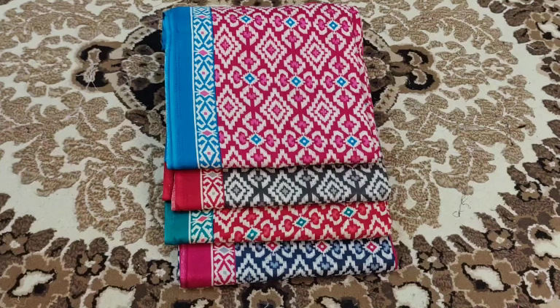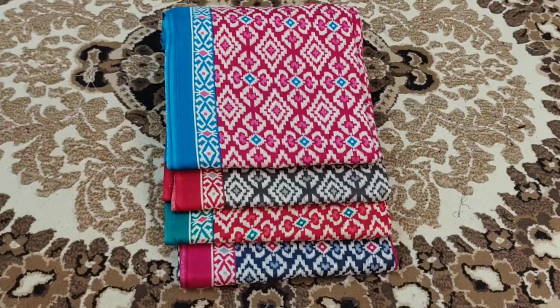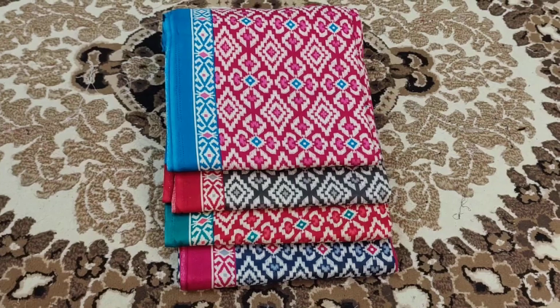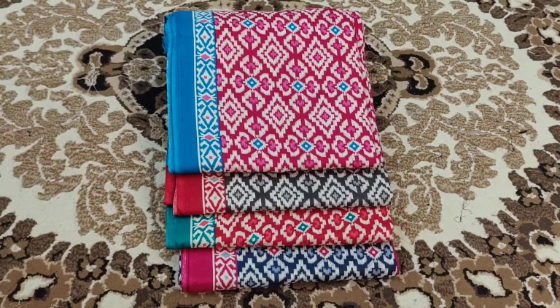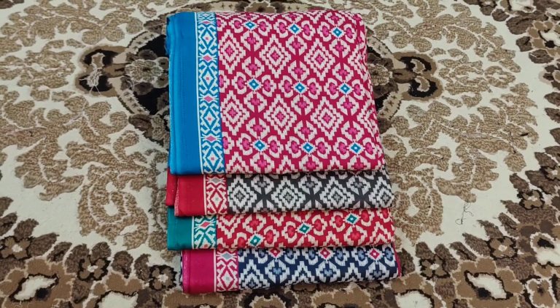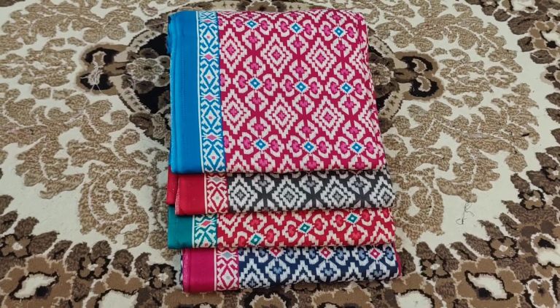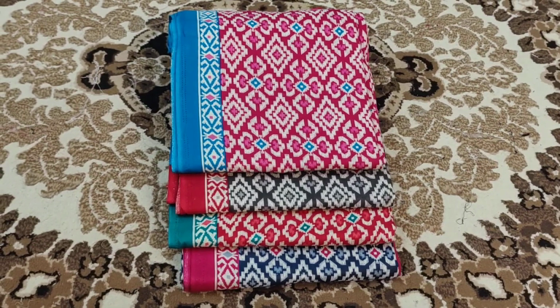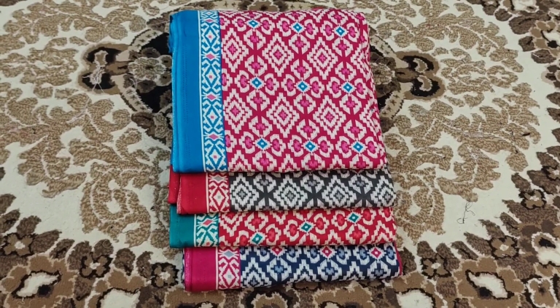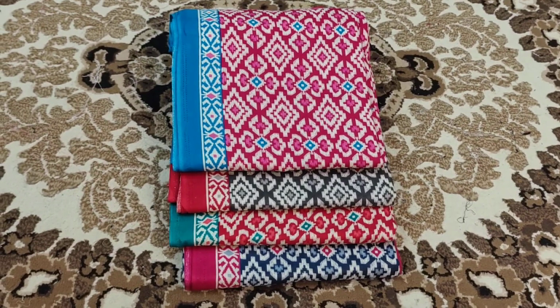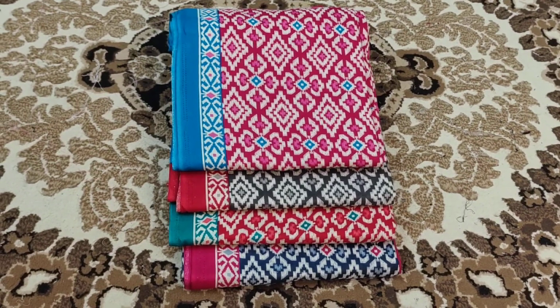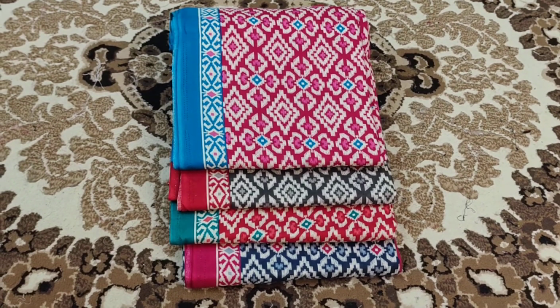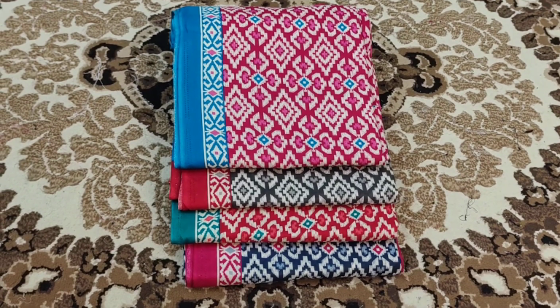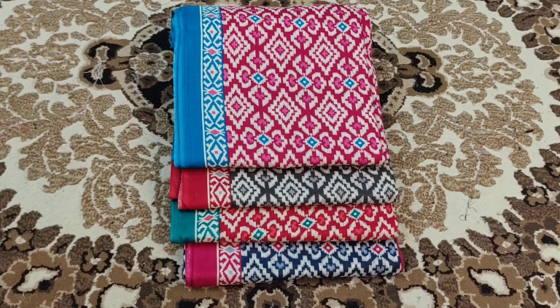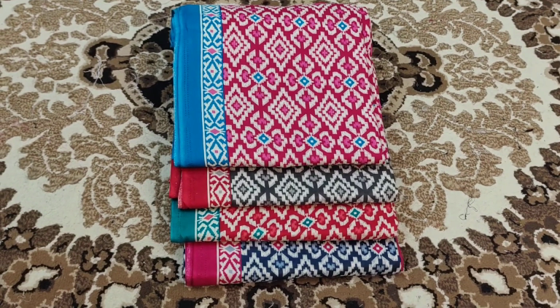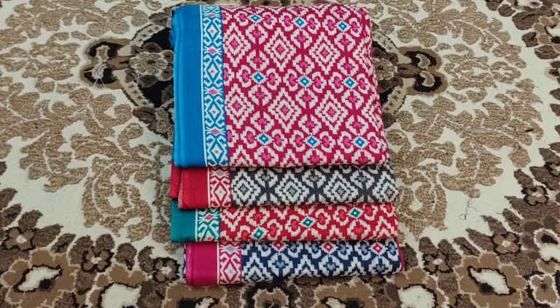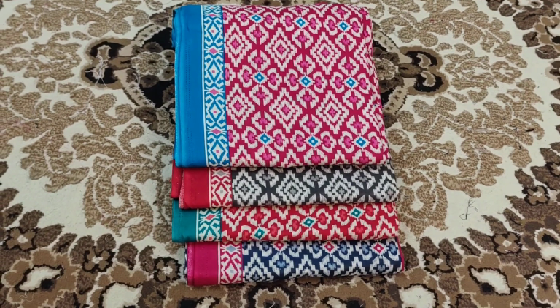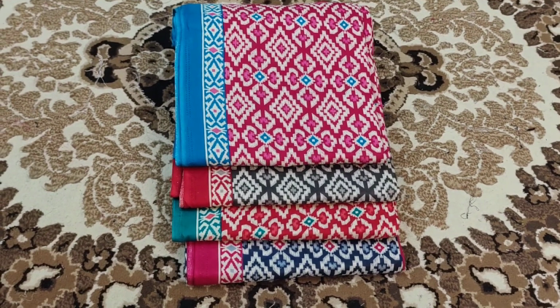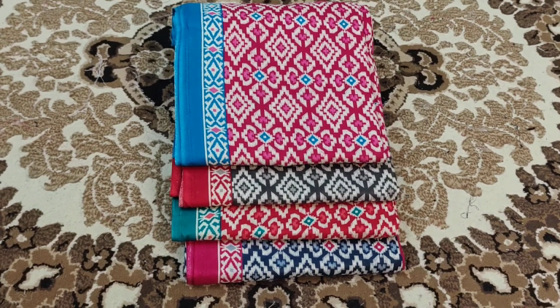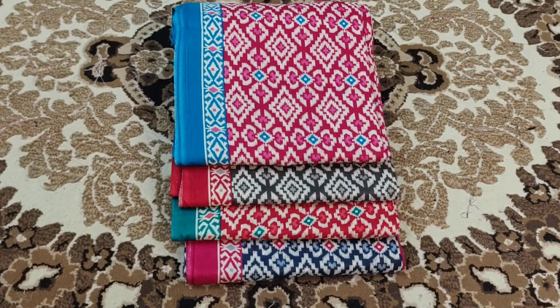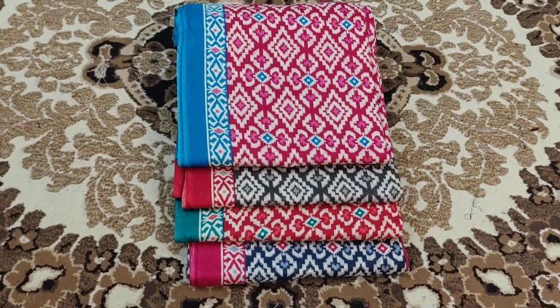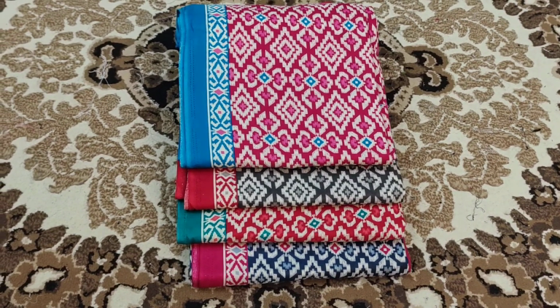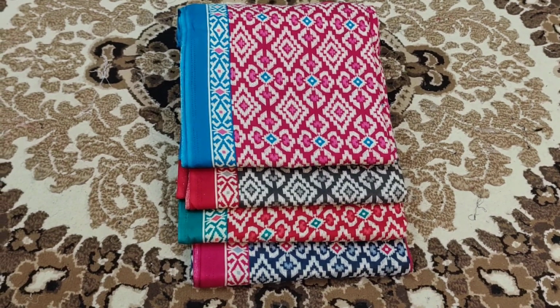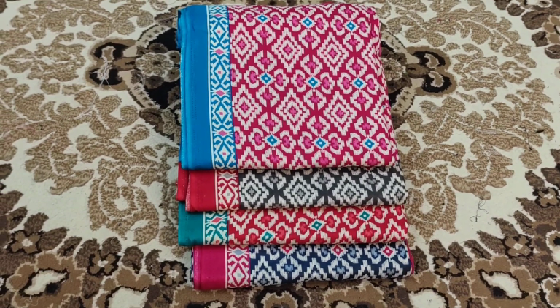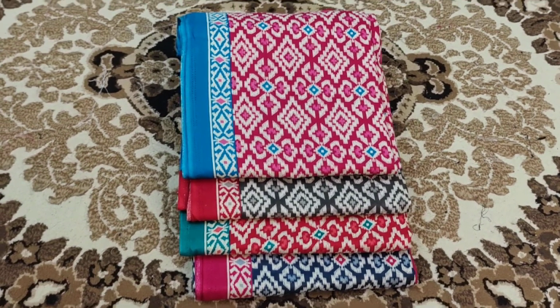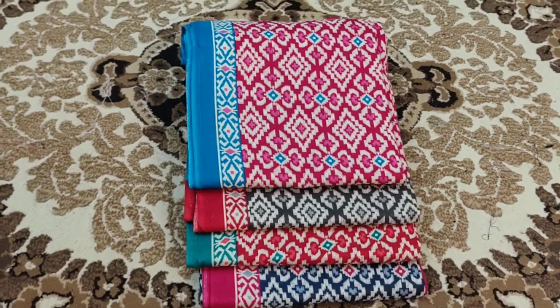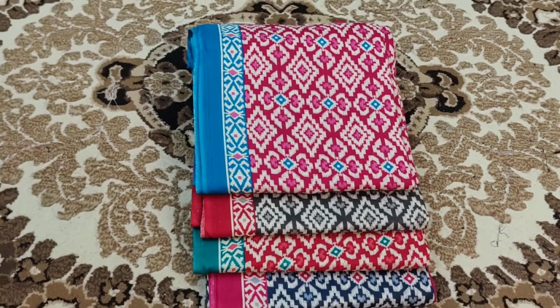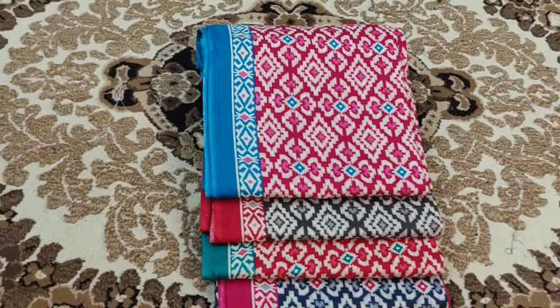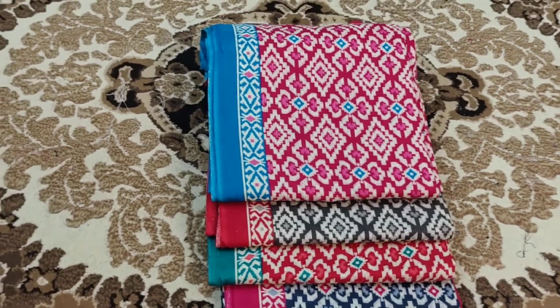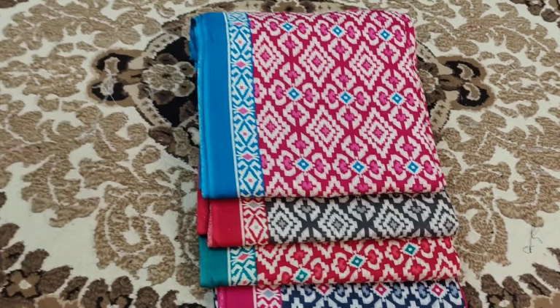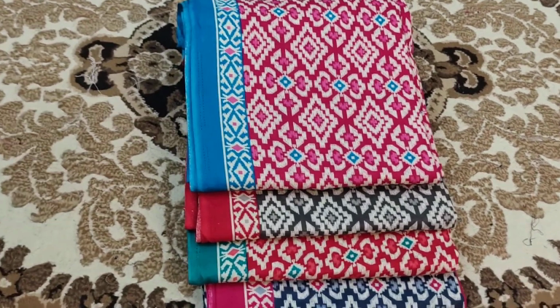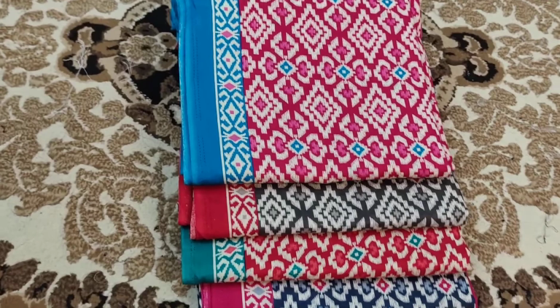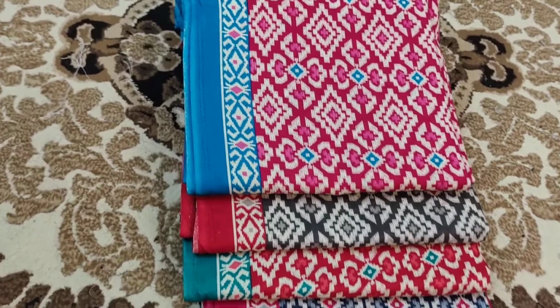Welcome. I'm going to show you the video of the digital print cotton collection.